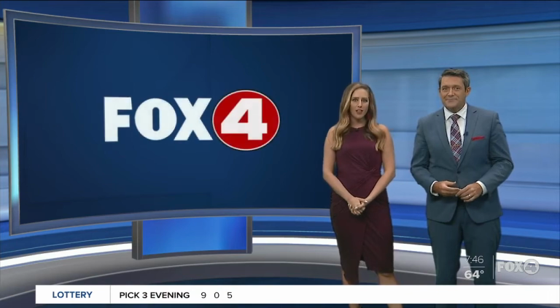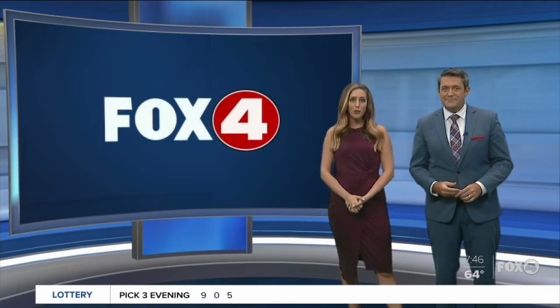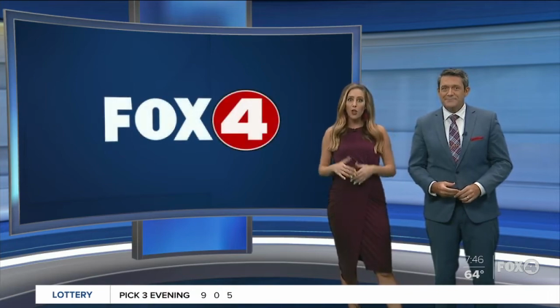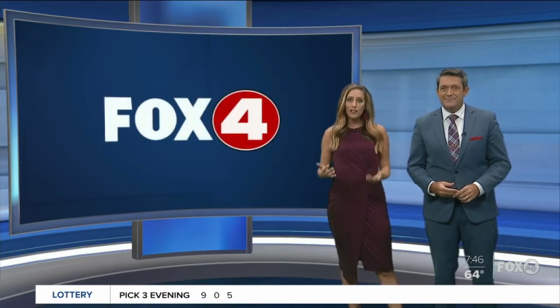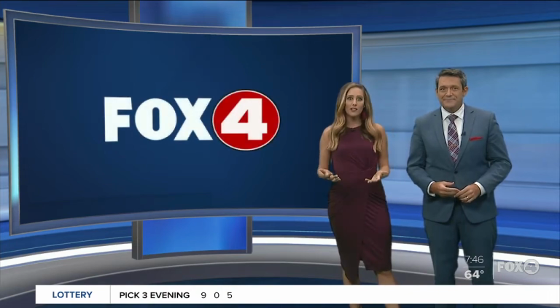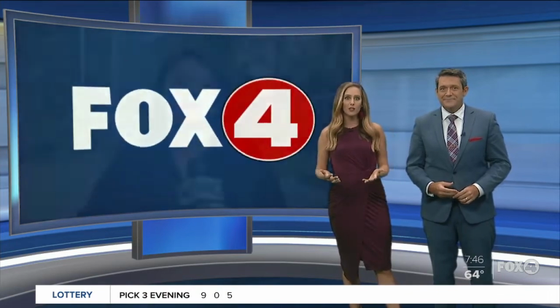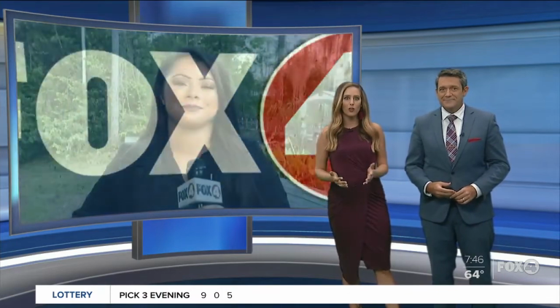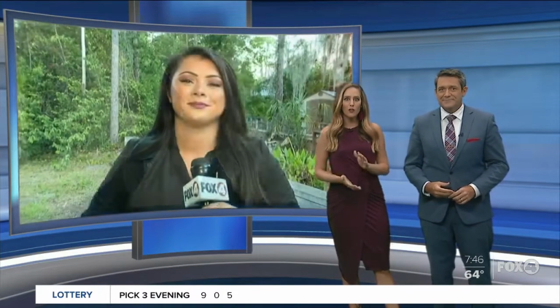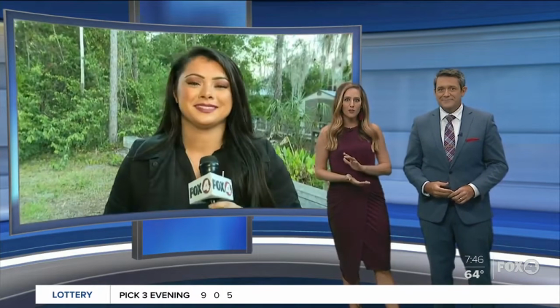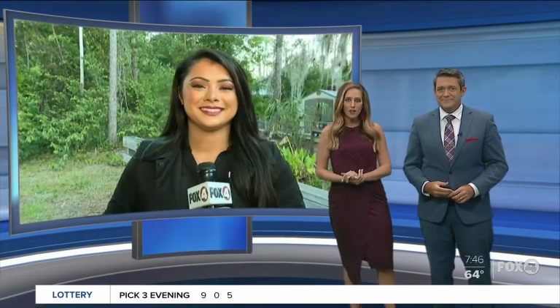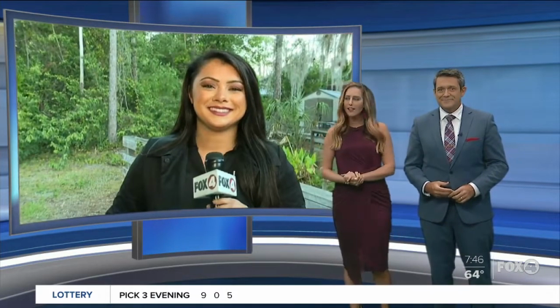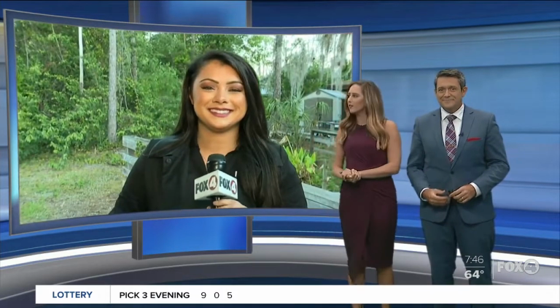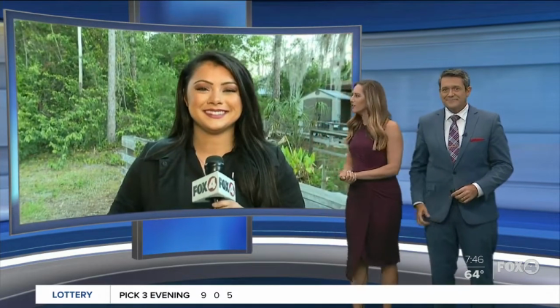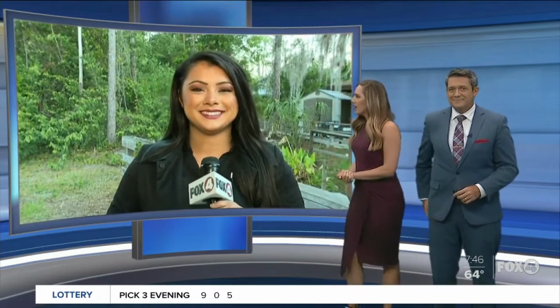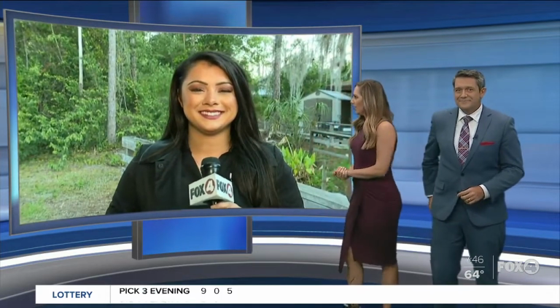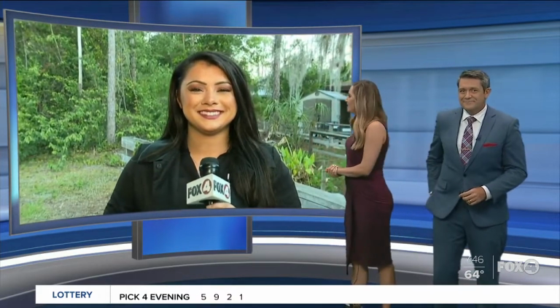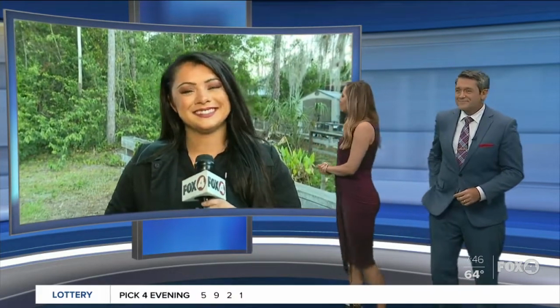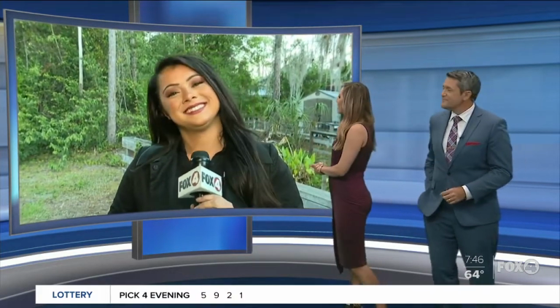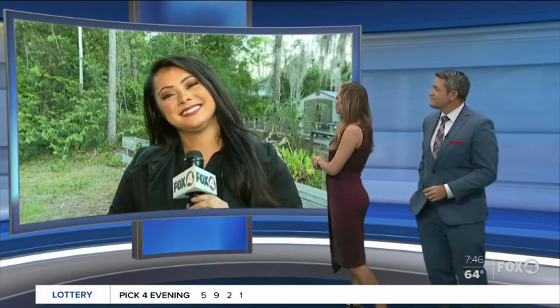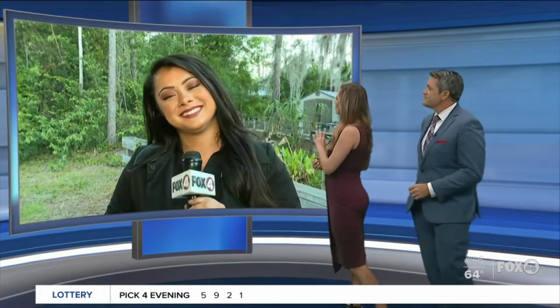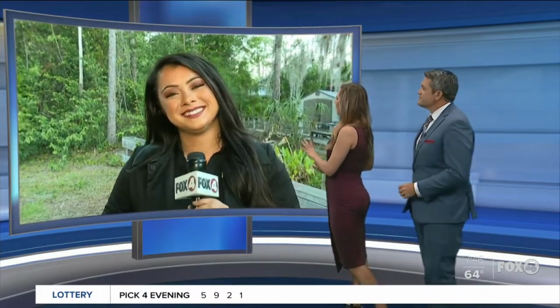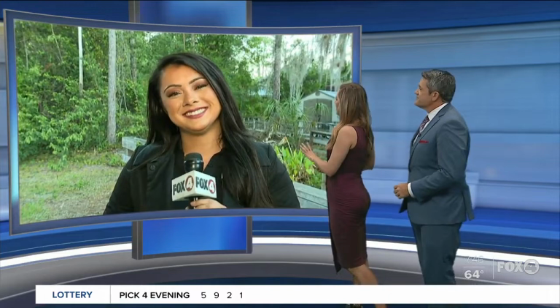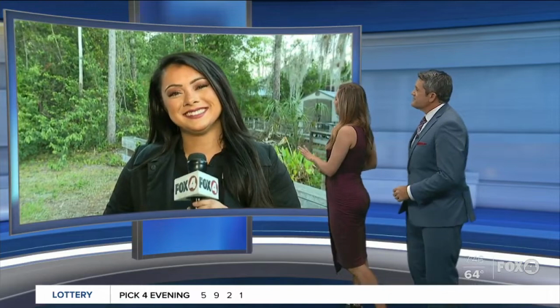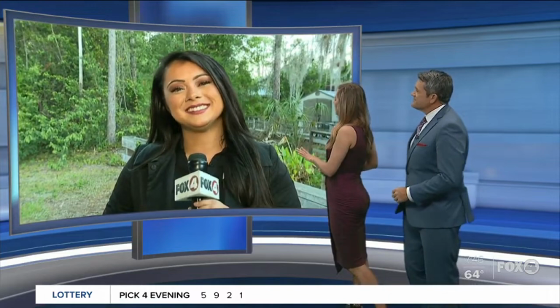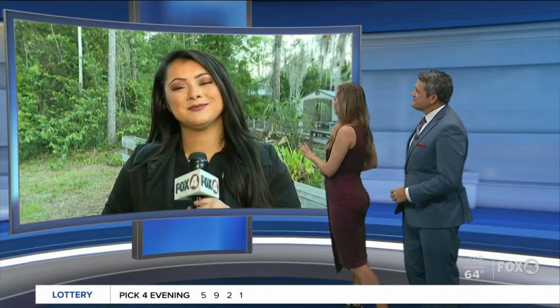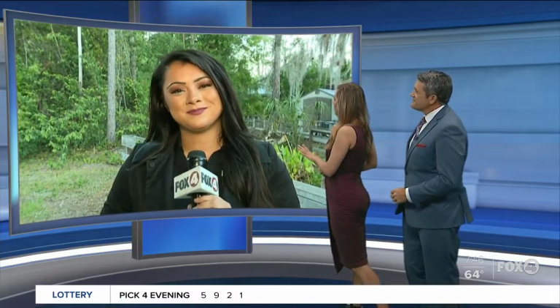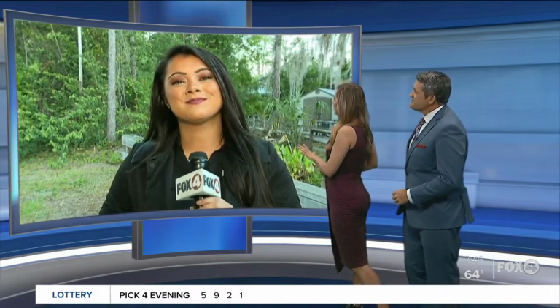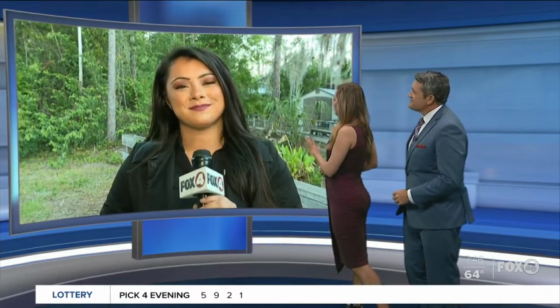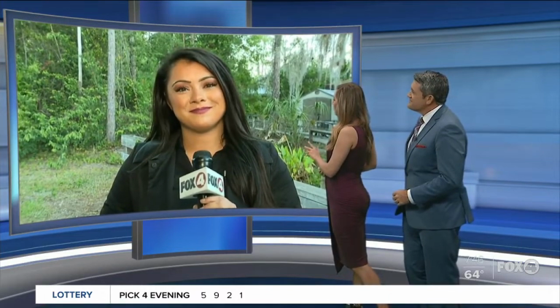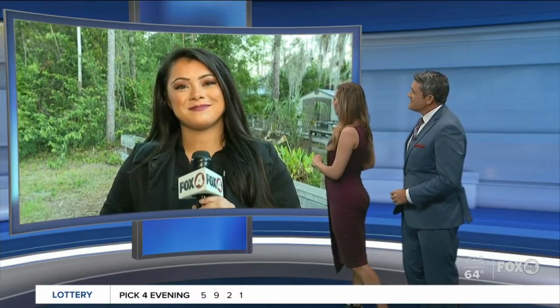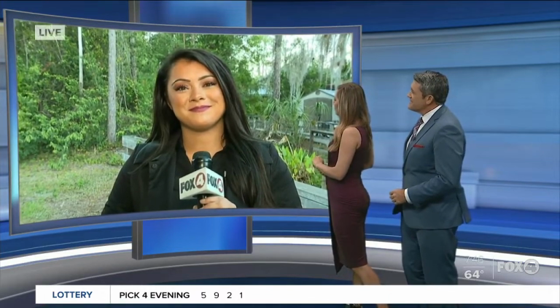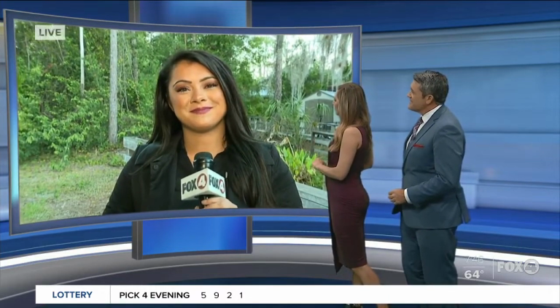That's where Nolani is this morning with some fun activities. I need to see that adorable baby gator again, Nolani. So I hope you have him with you.